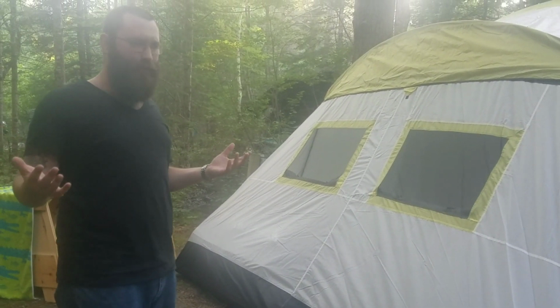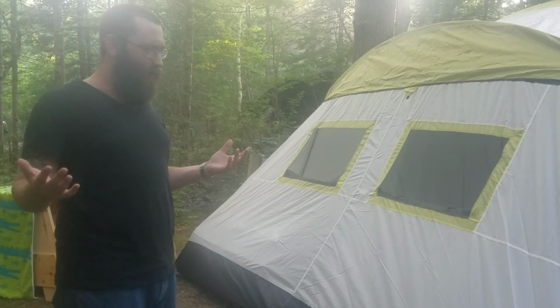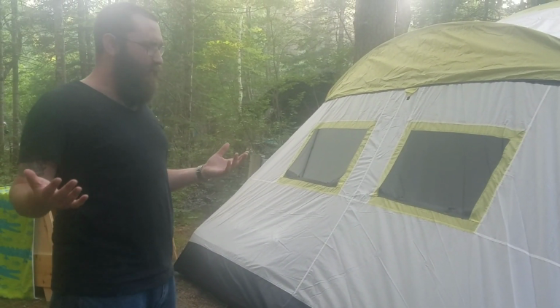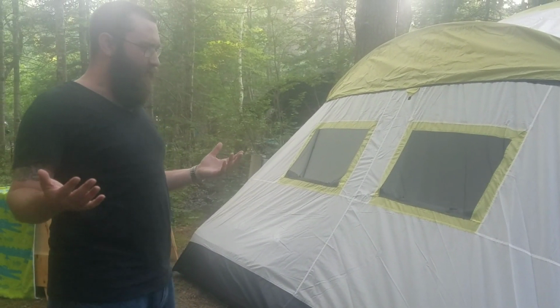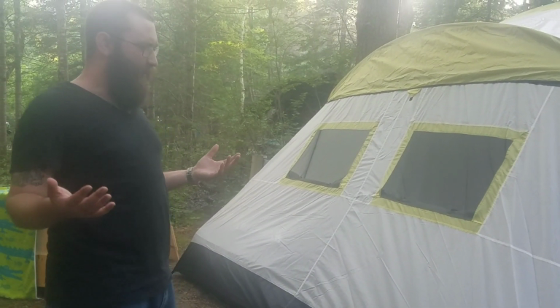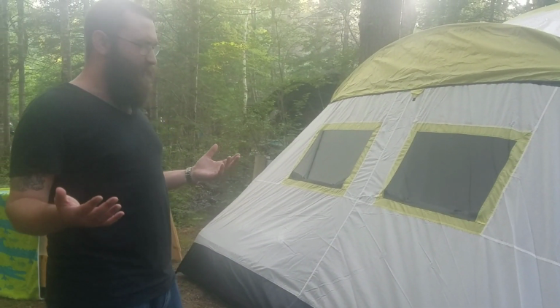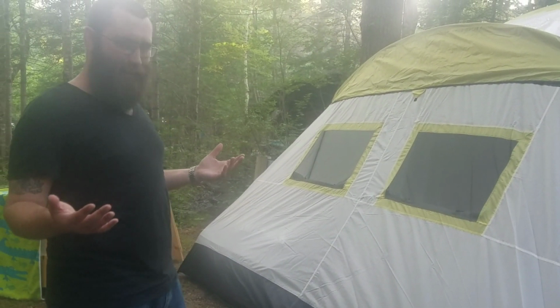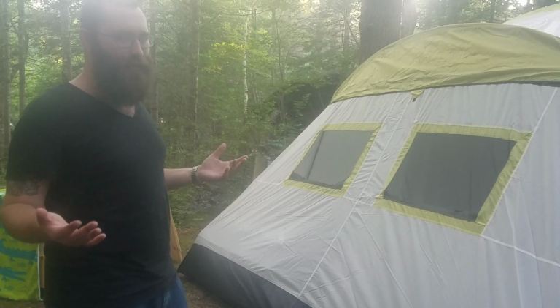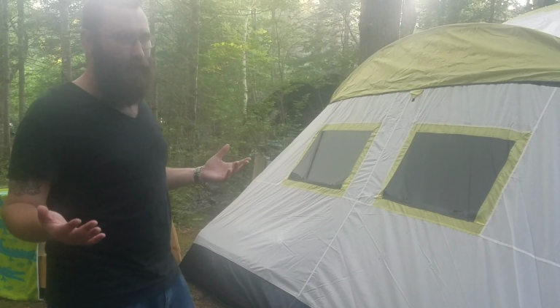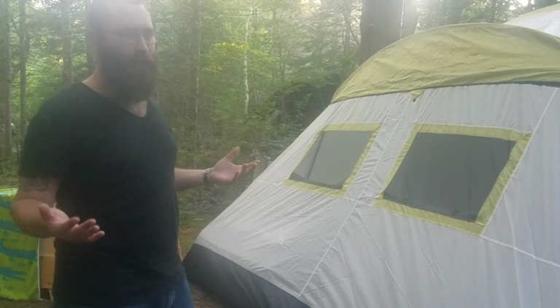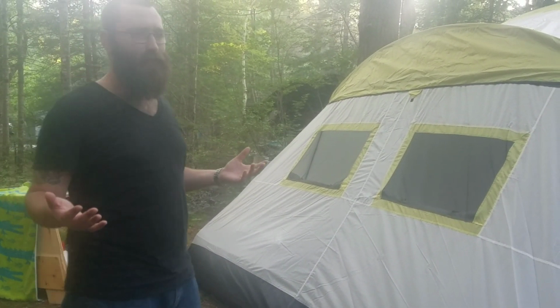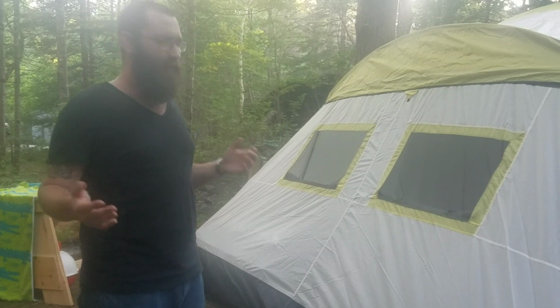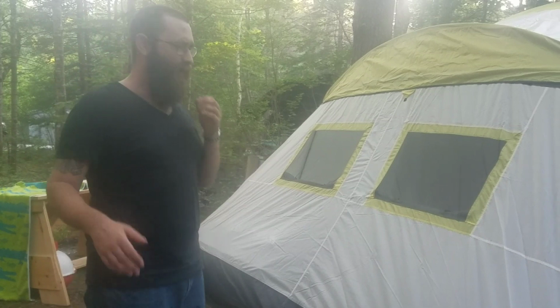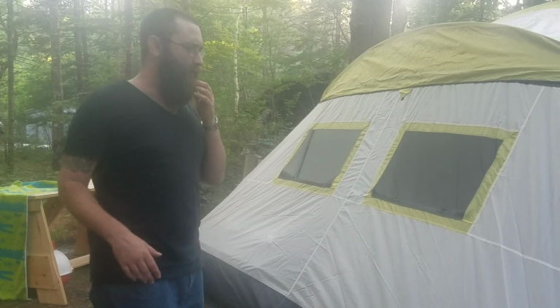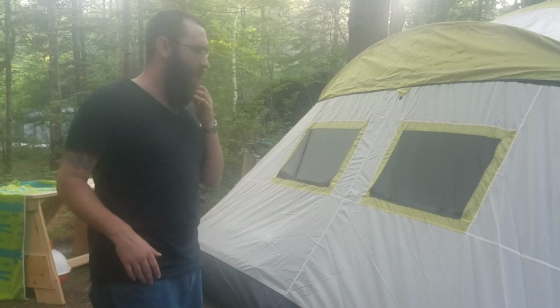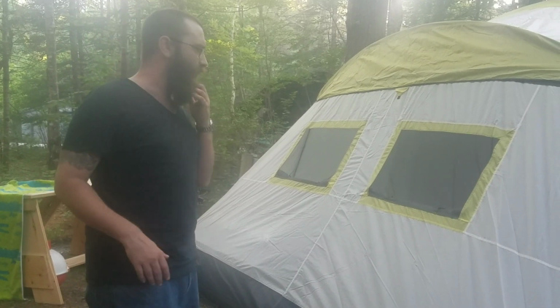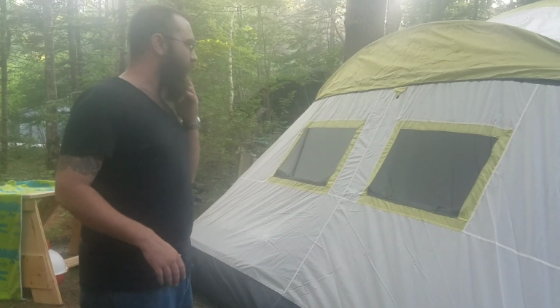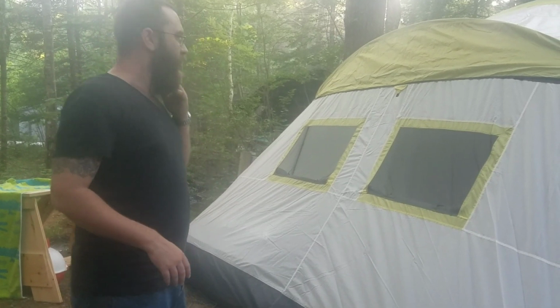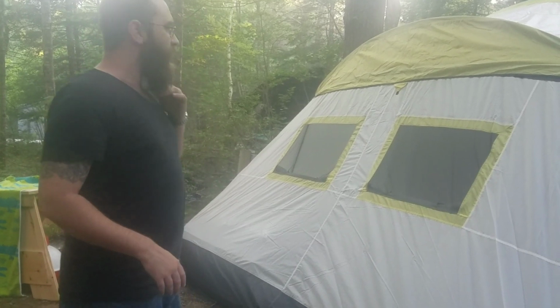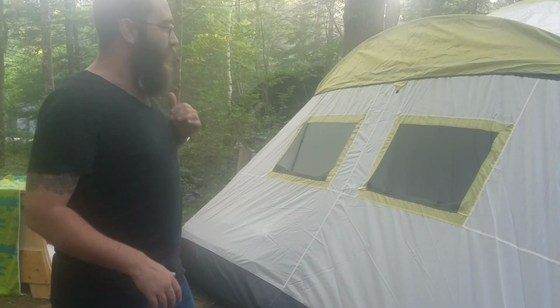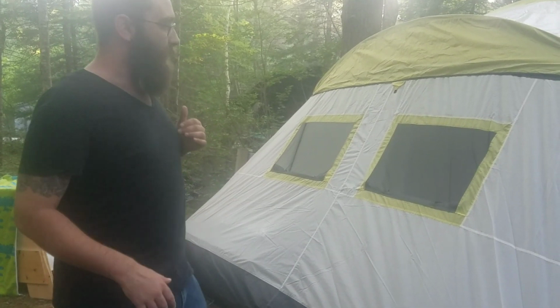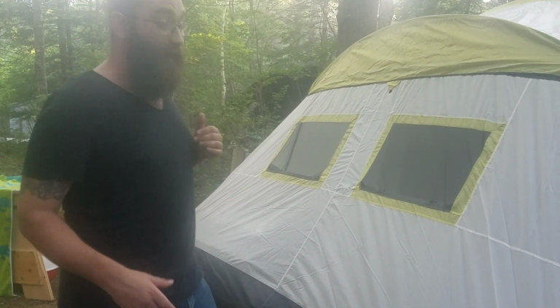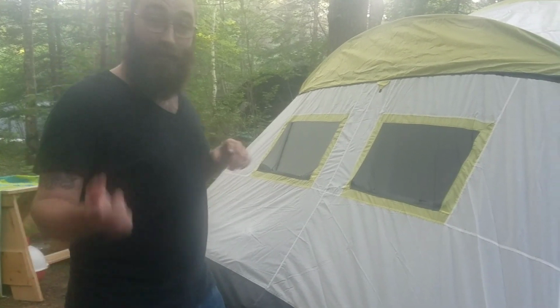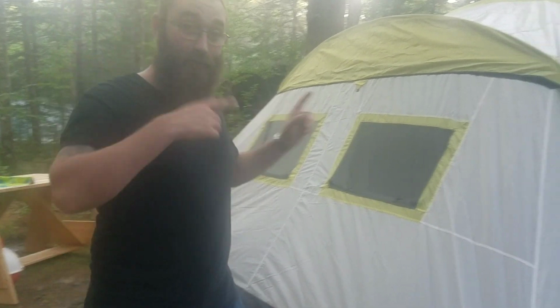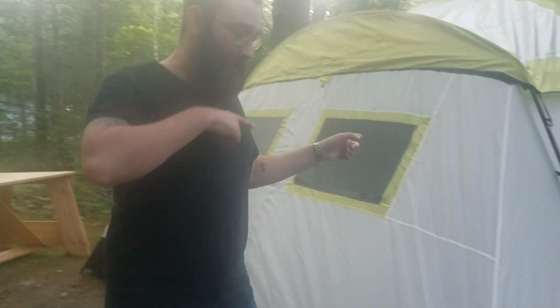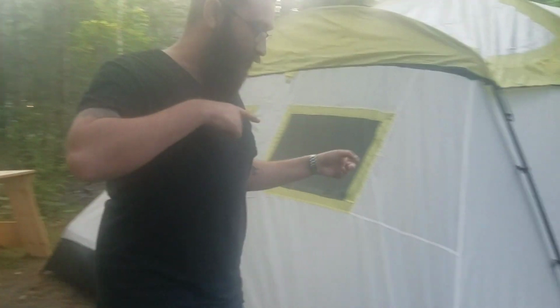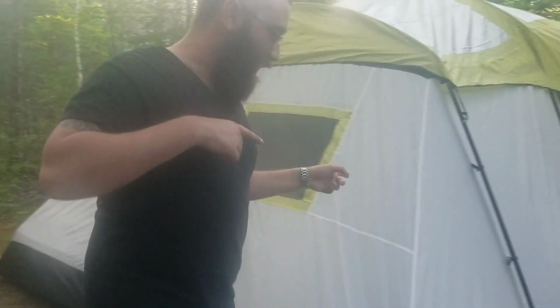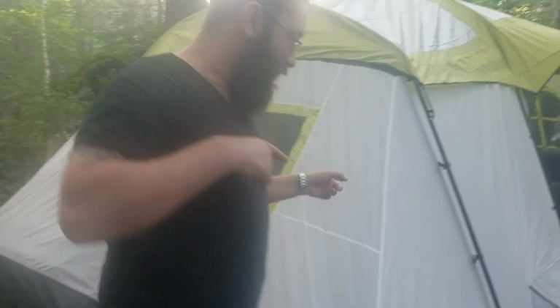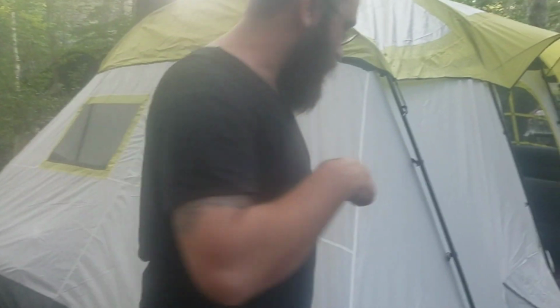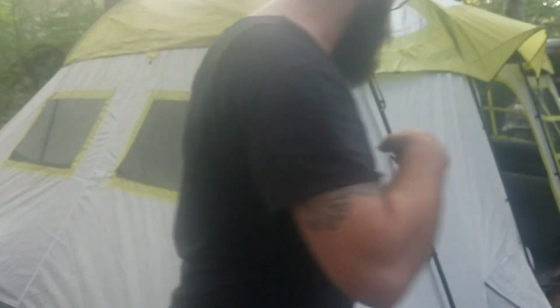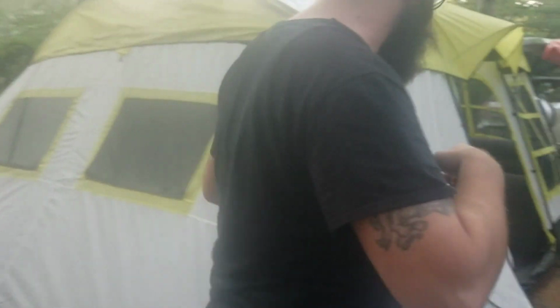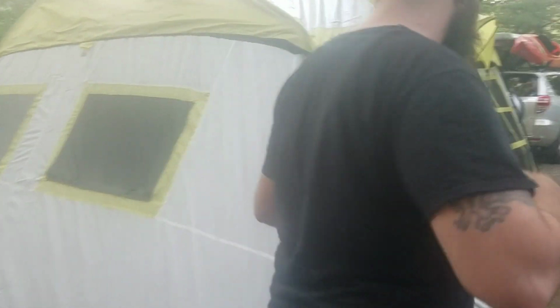It's a pretty good sized tent — they advertise it as 20 by 12 and I'm pretty sure it's damn near close if not spot-on. Let's go inside and see how it looks.